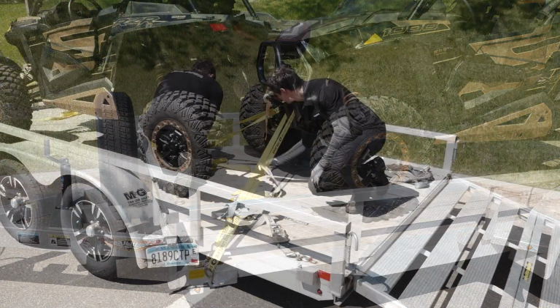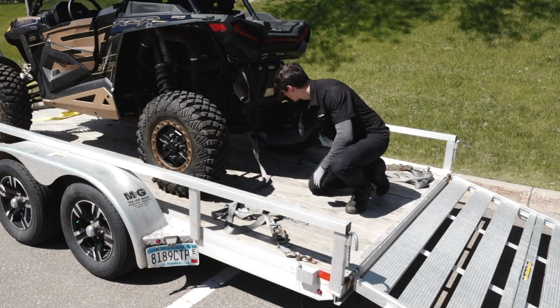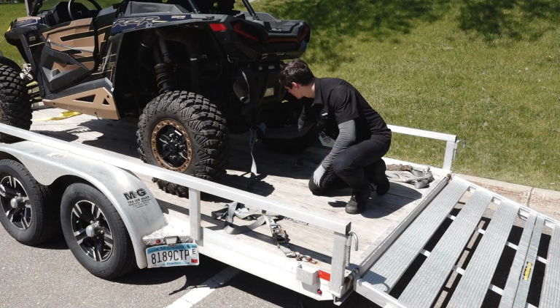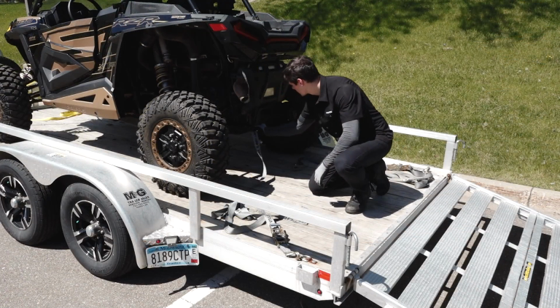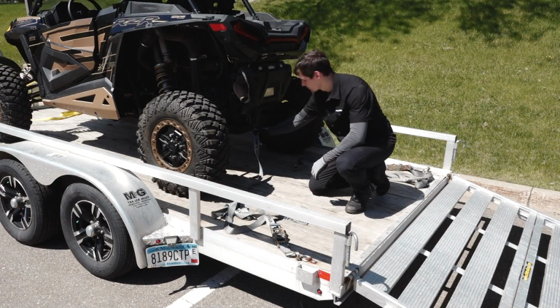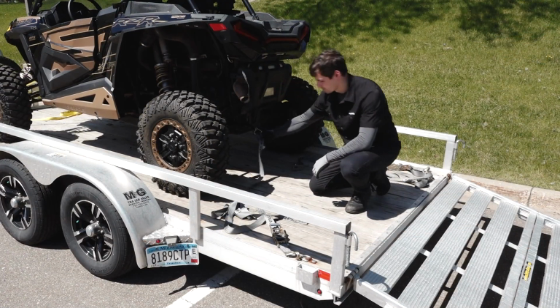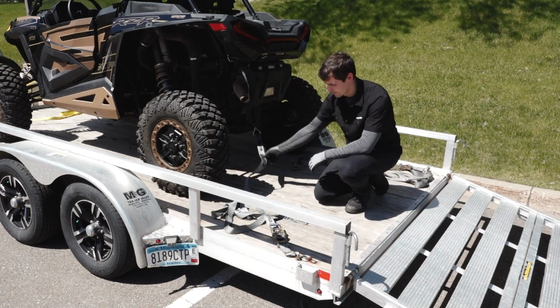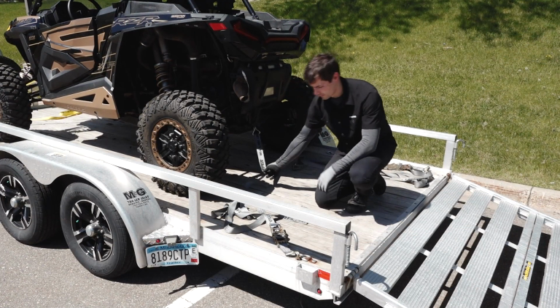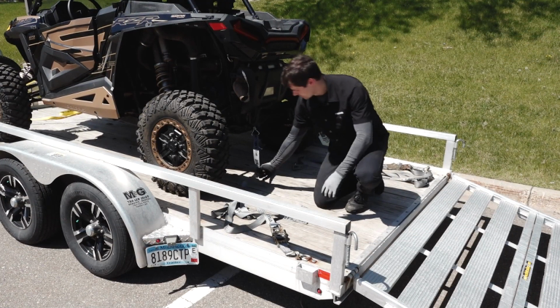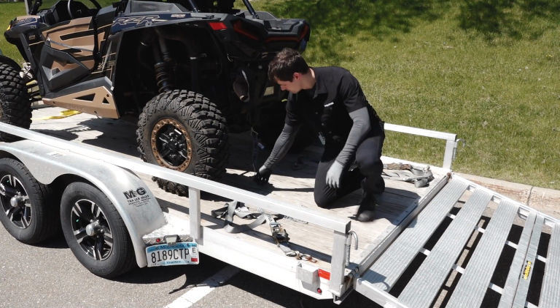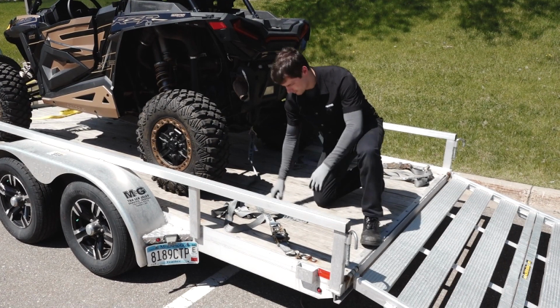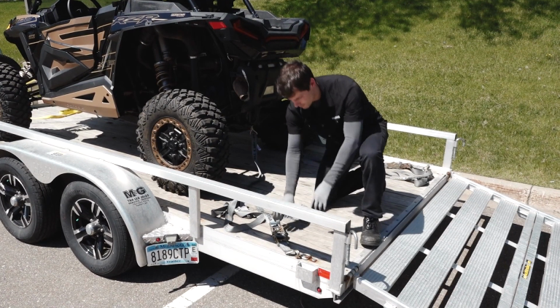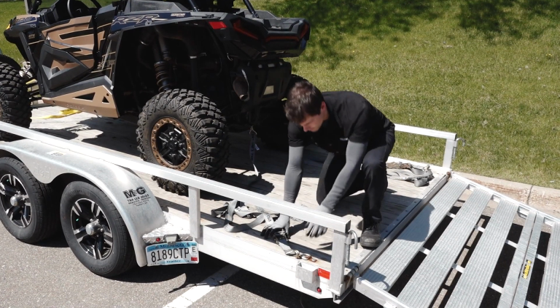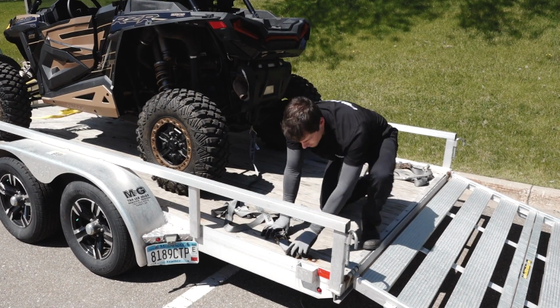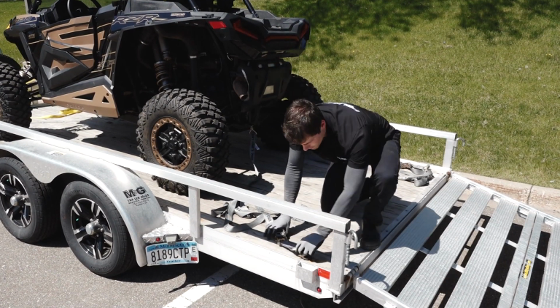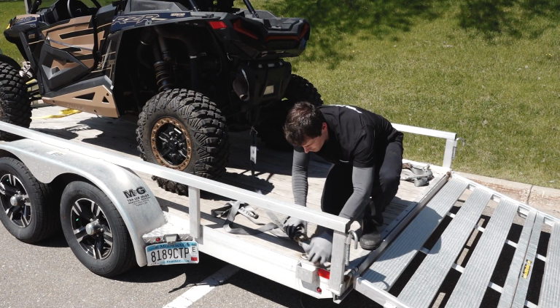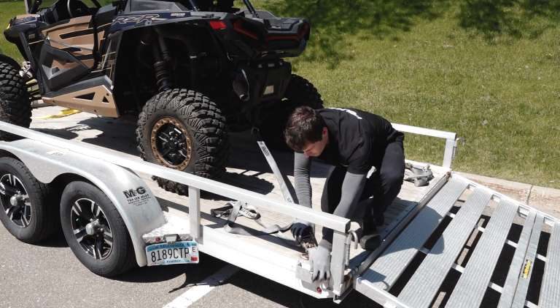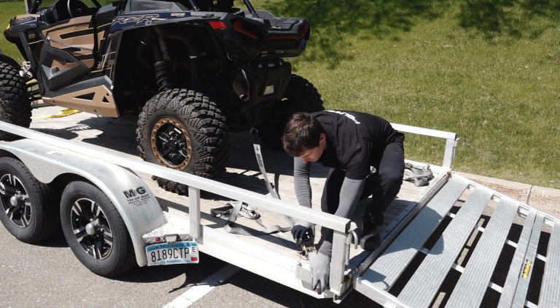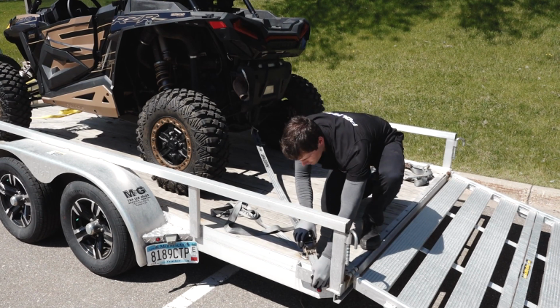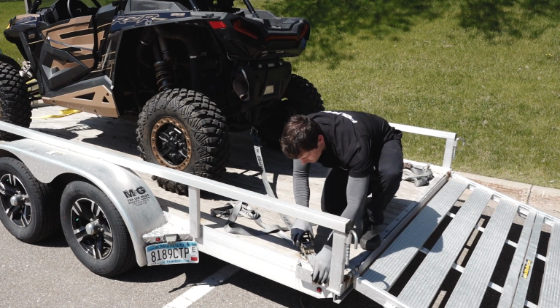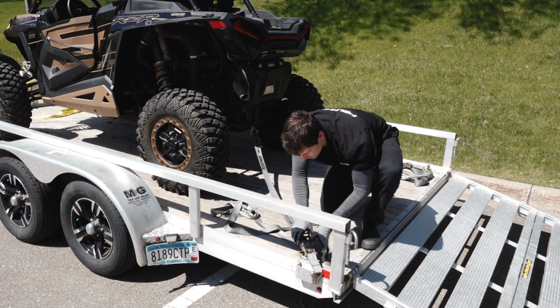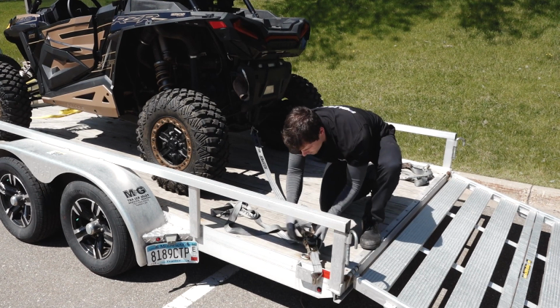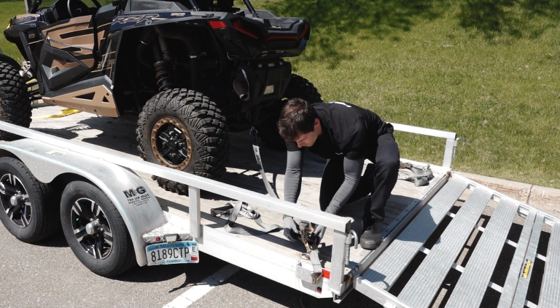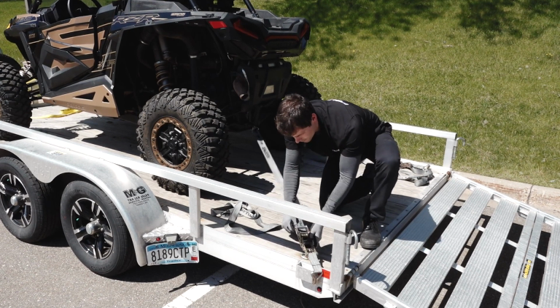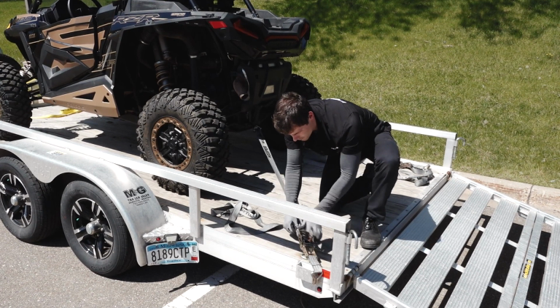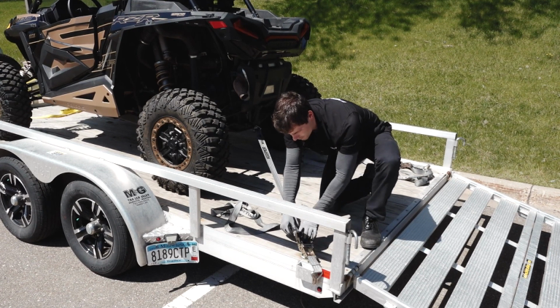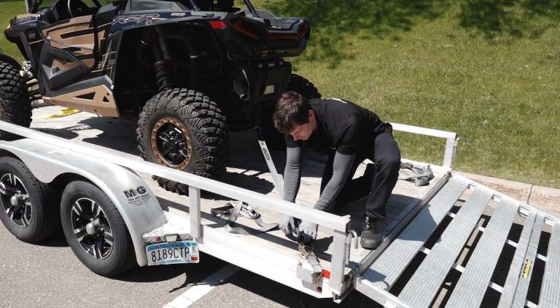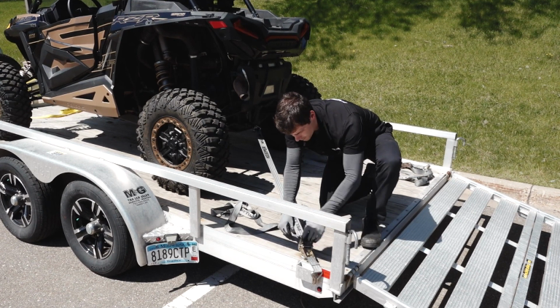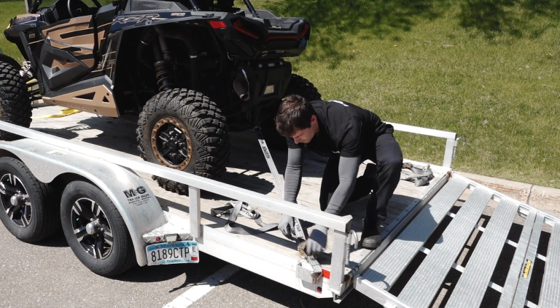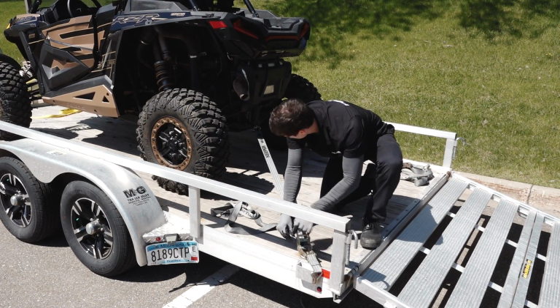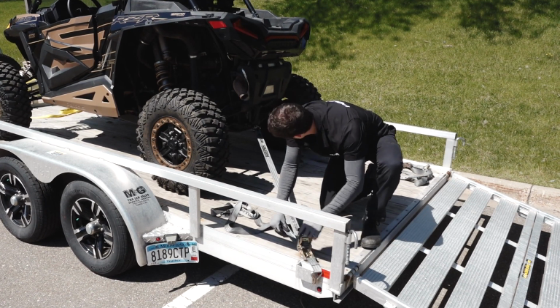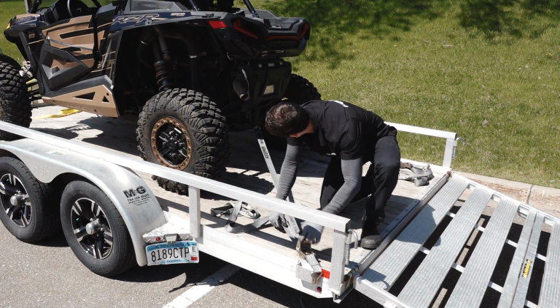Move to the rear of the vehicle and attach the tie-down straps to the designated tie-down points. Then attach the straps to the trailer and adjust as necessary.